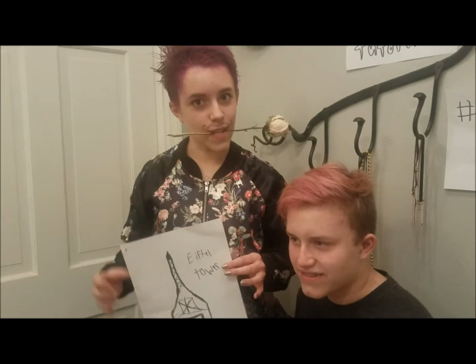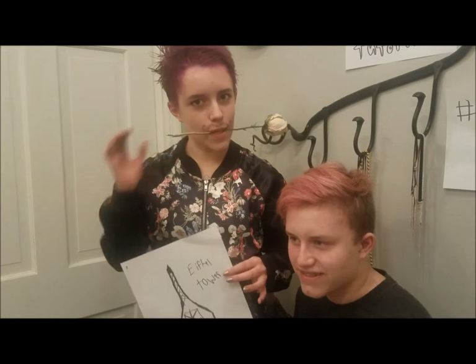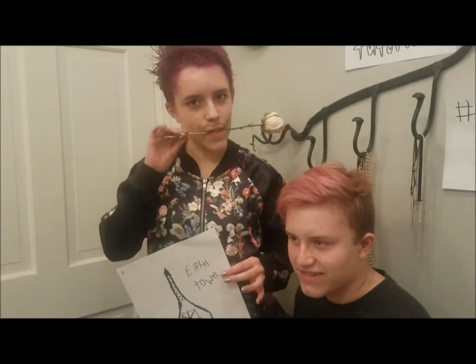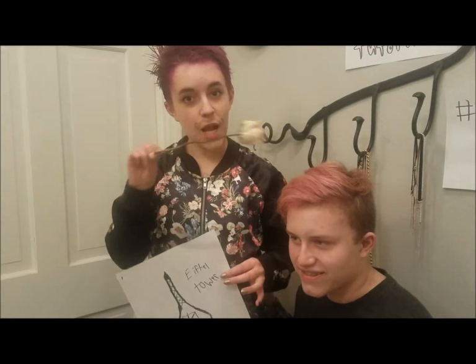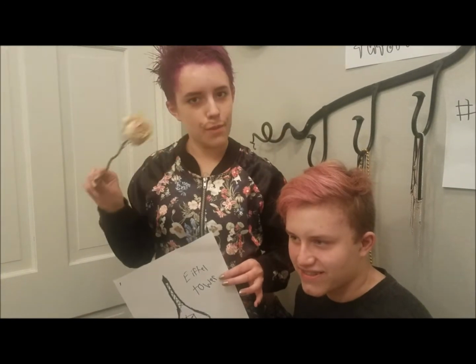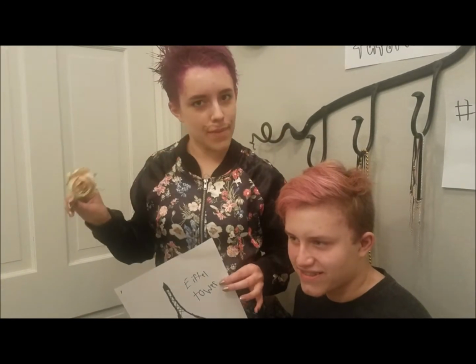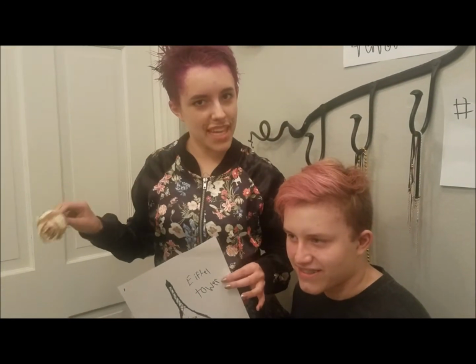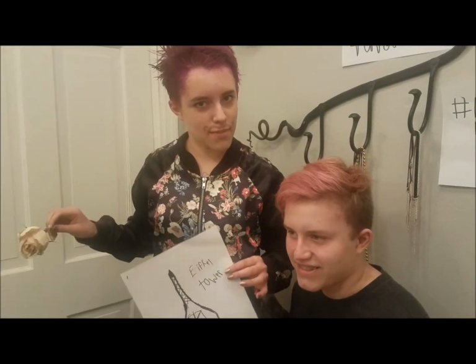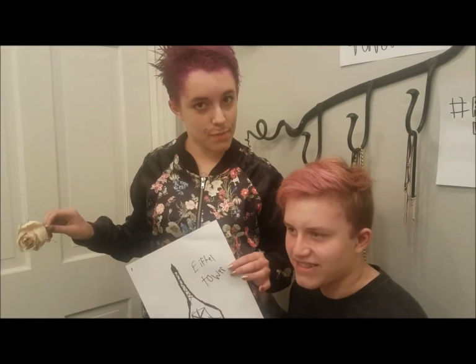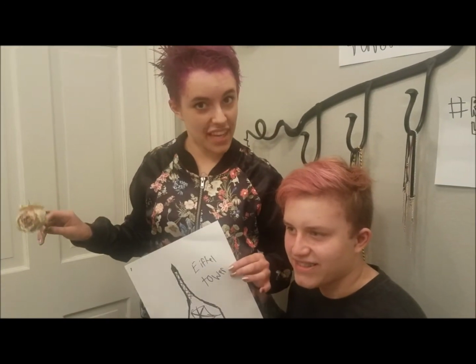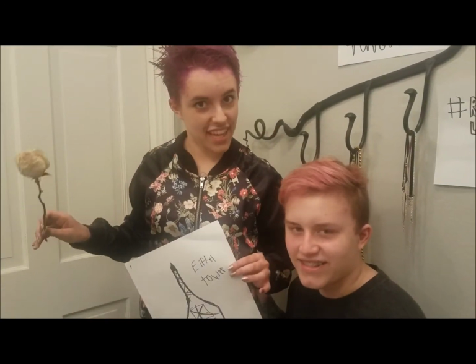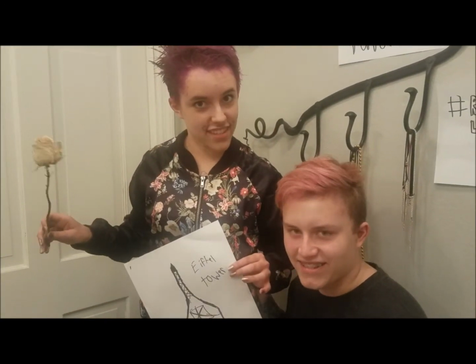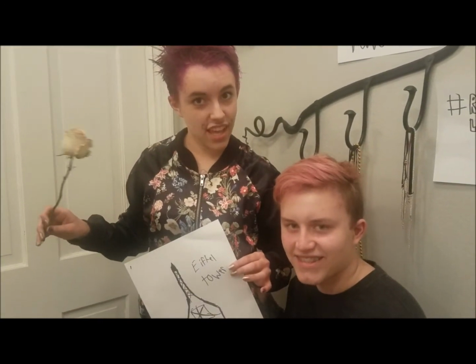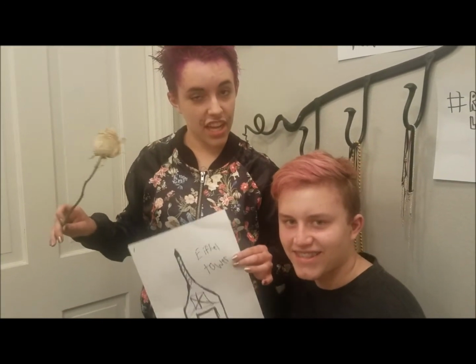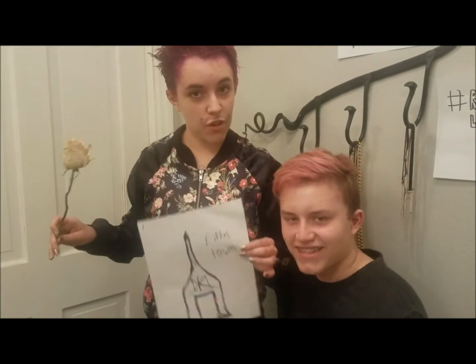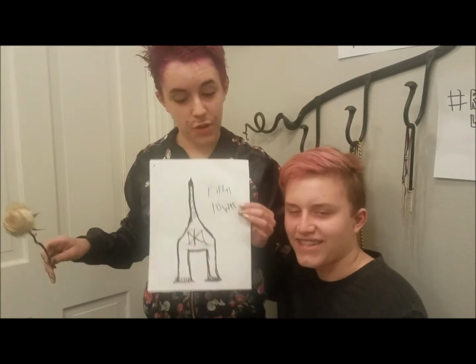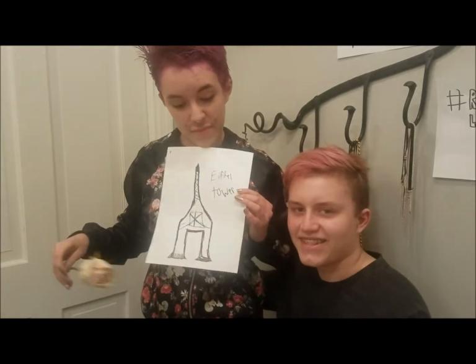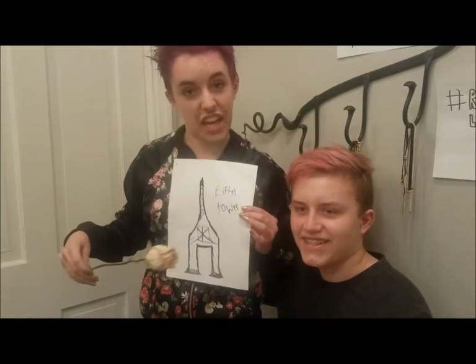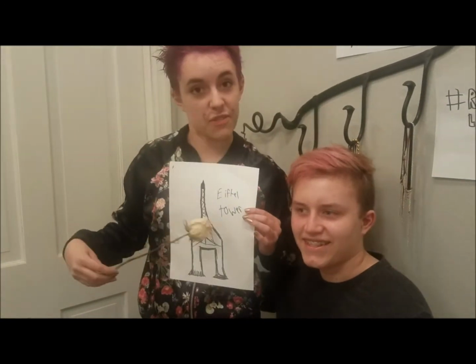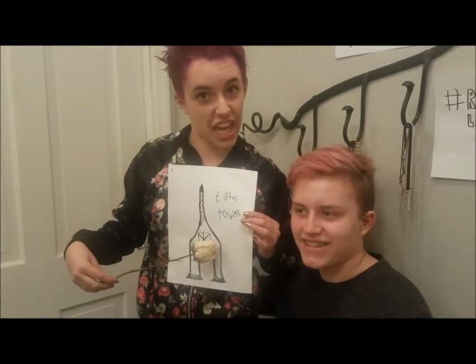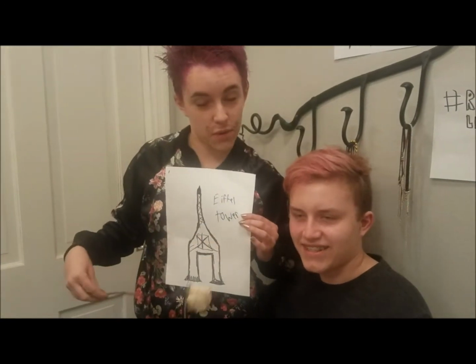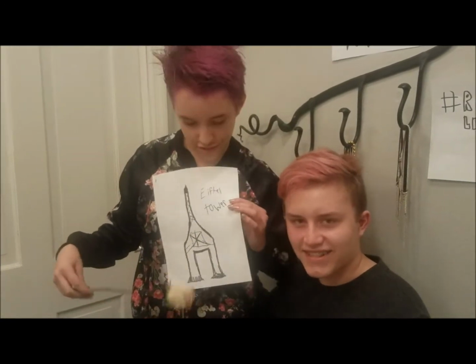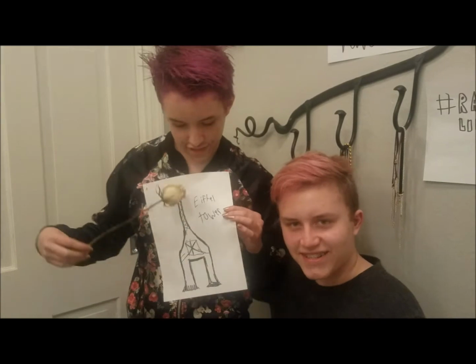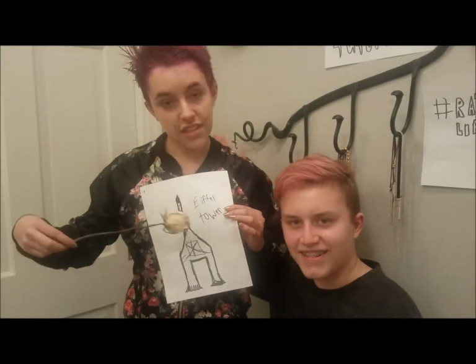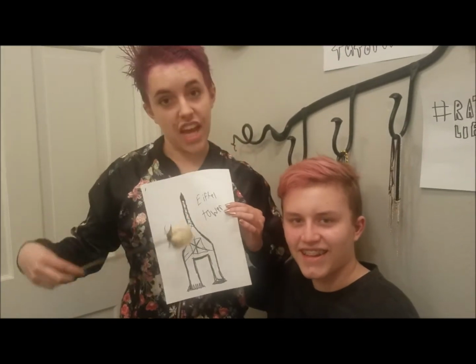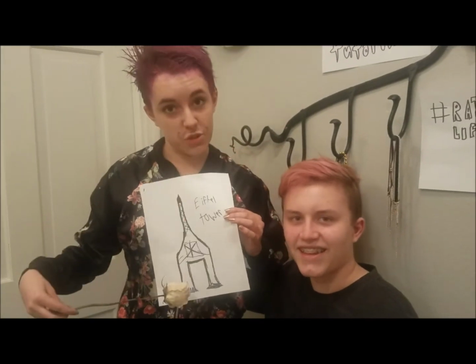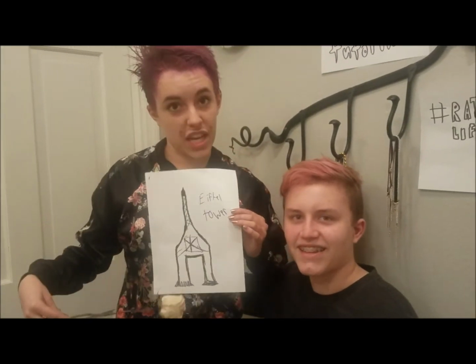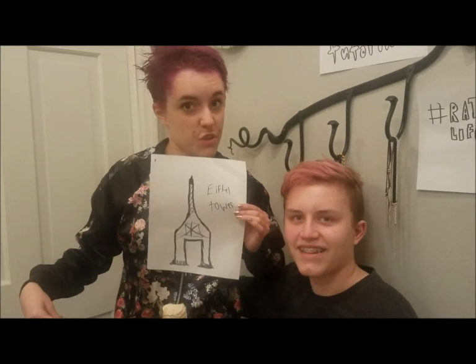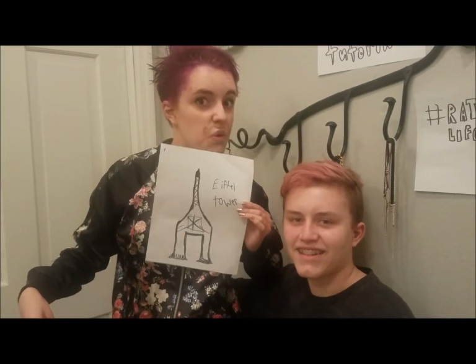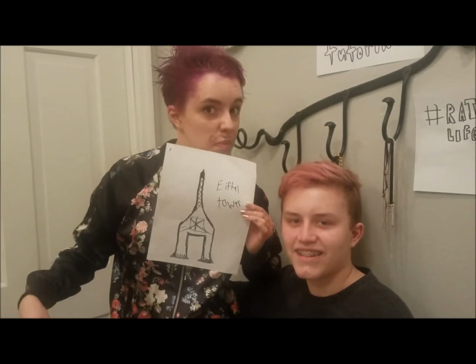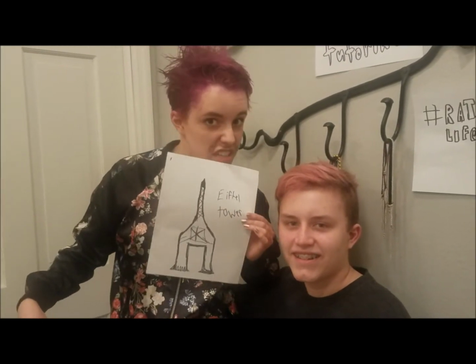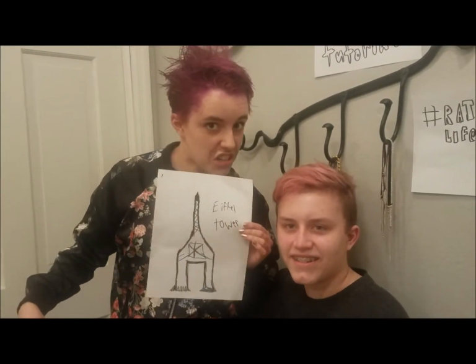Hi, my name is Baguette. I come from the Eiffel Tower. I drew a picture.